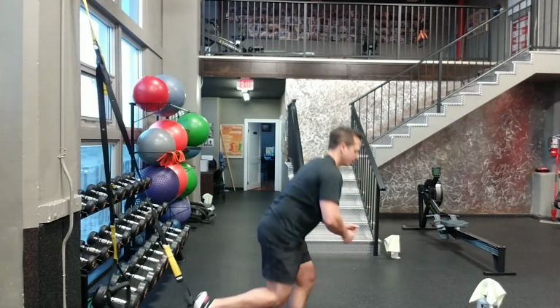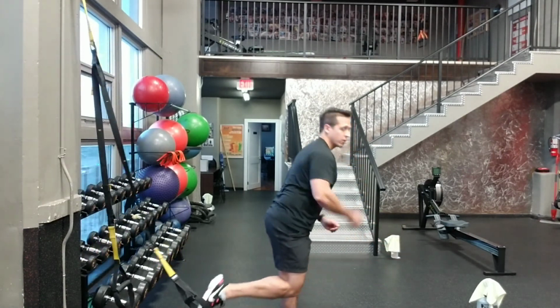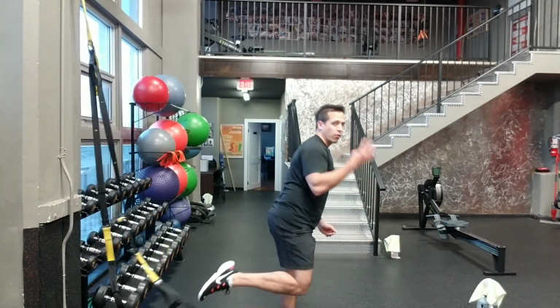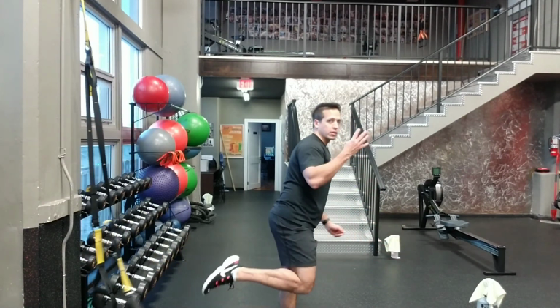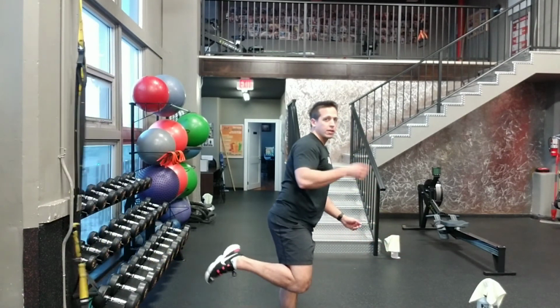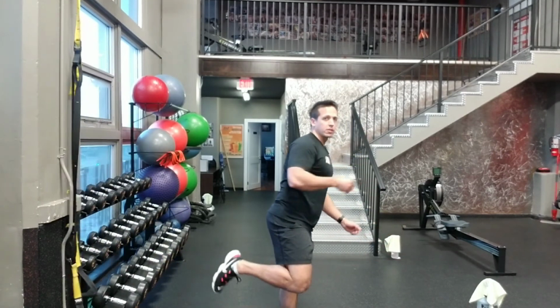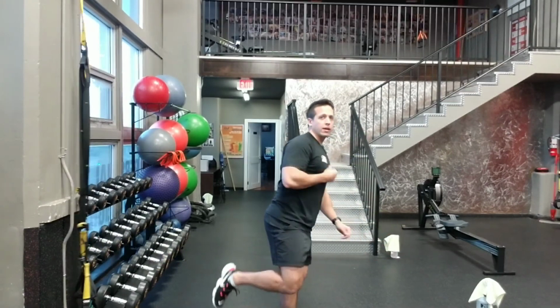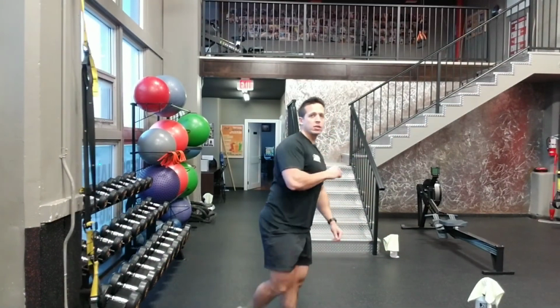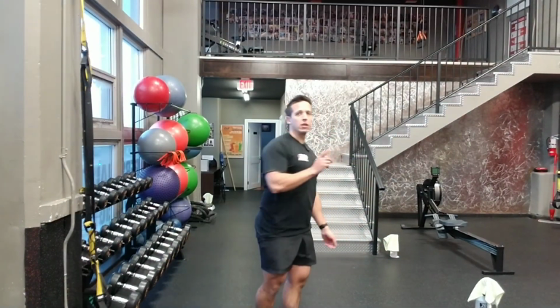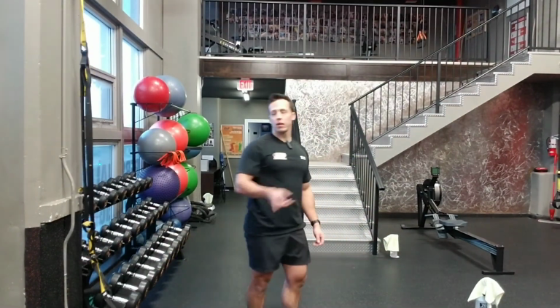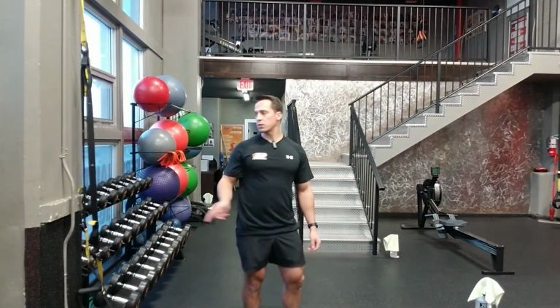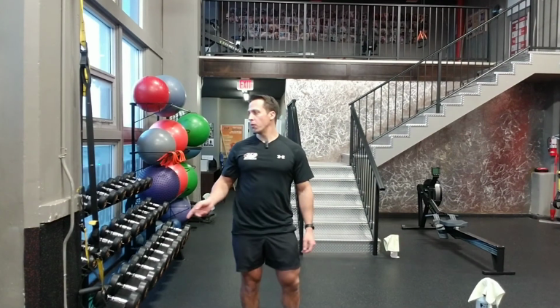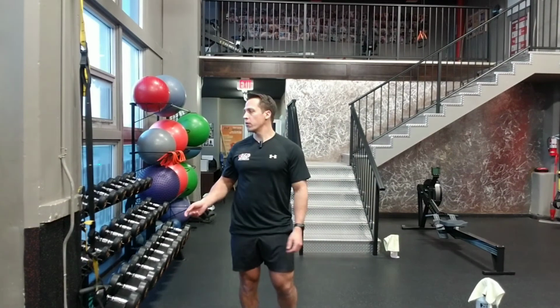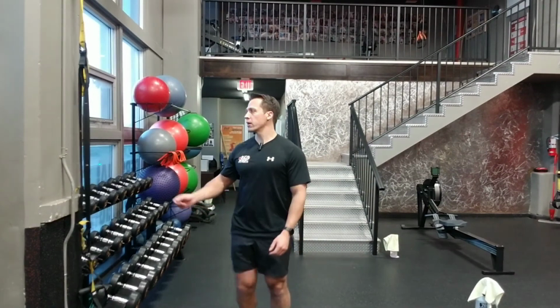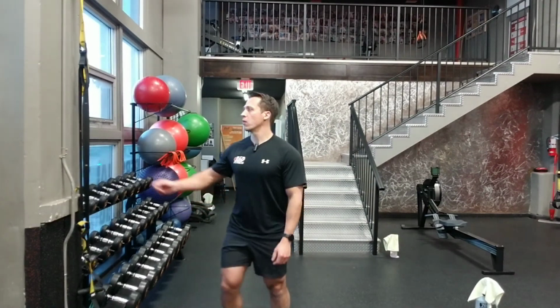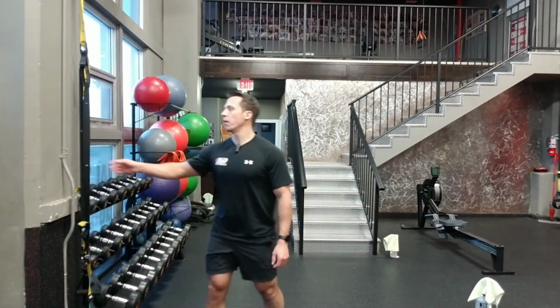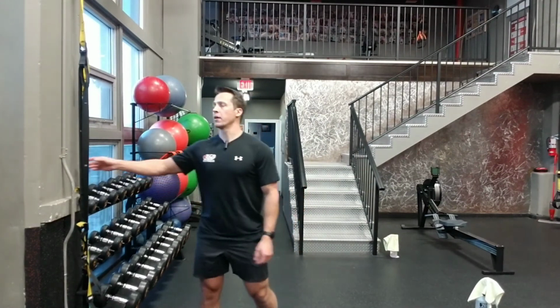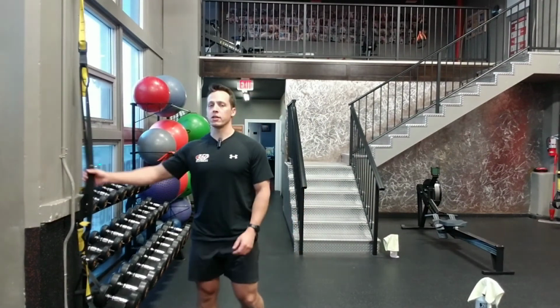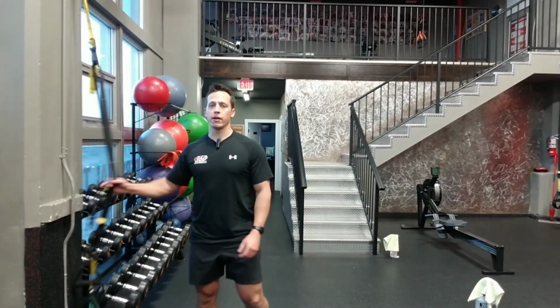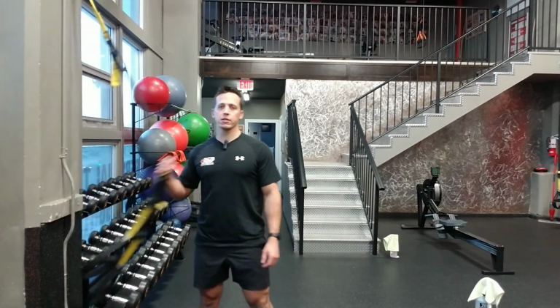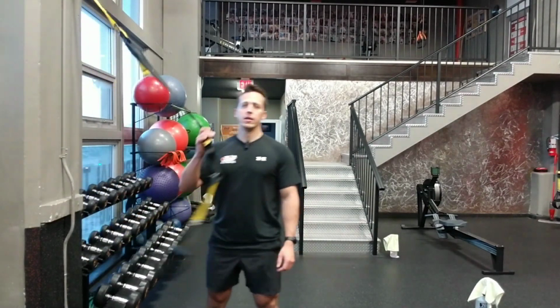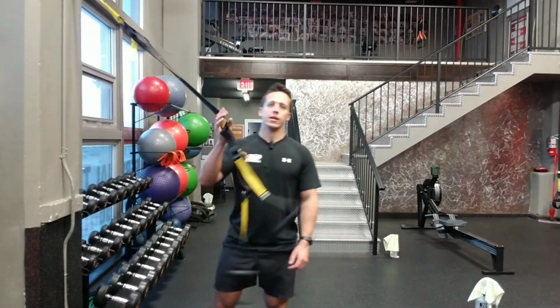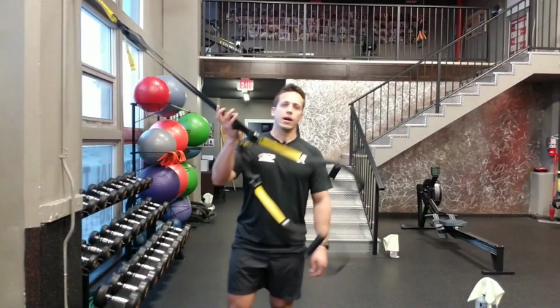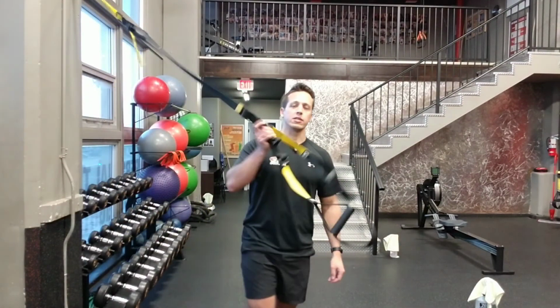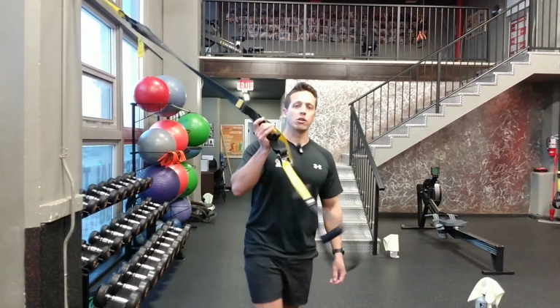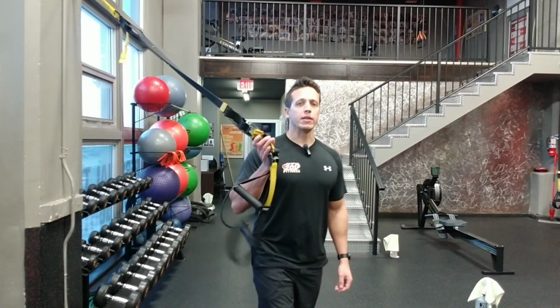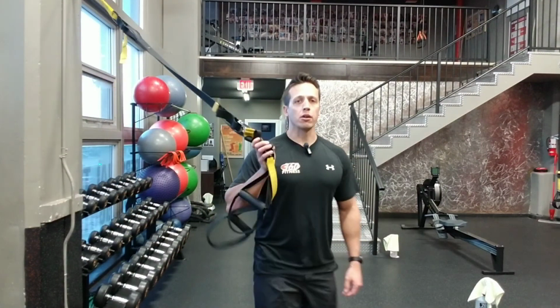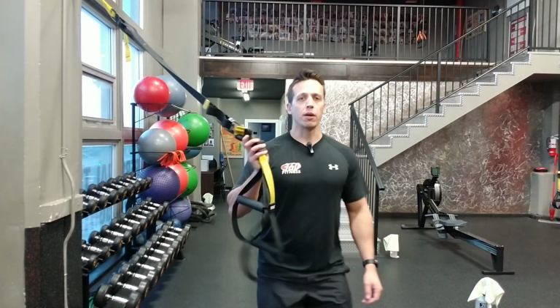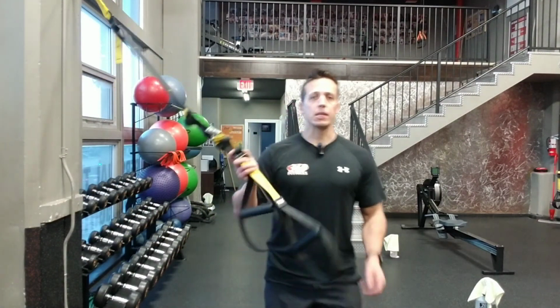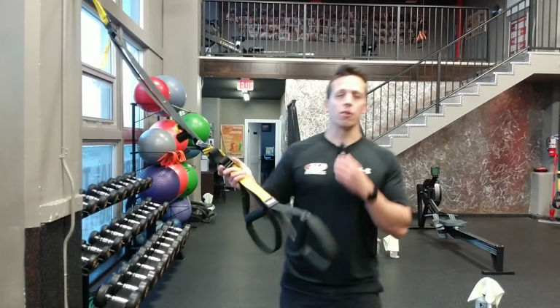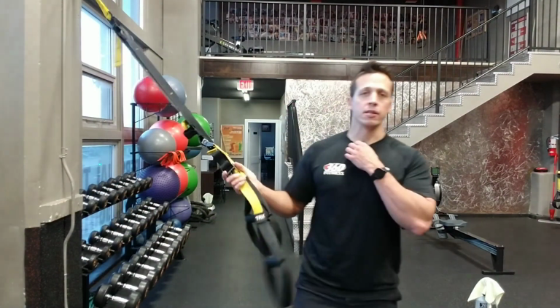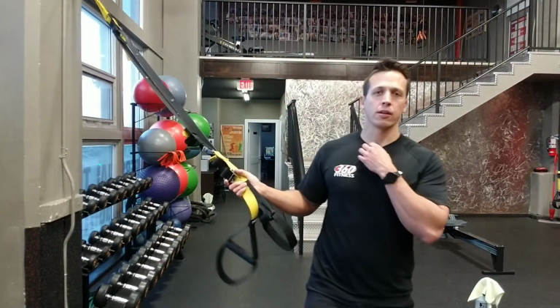There's four exercises guys, lots more with the lower body on TRX. It's a great piece of equipment. Good luck.